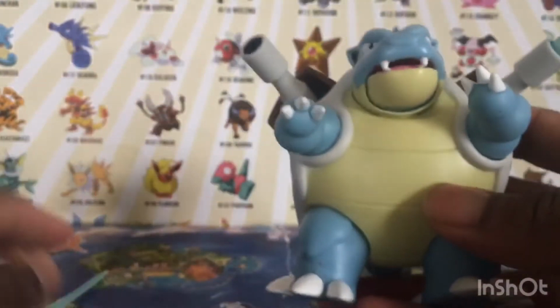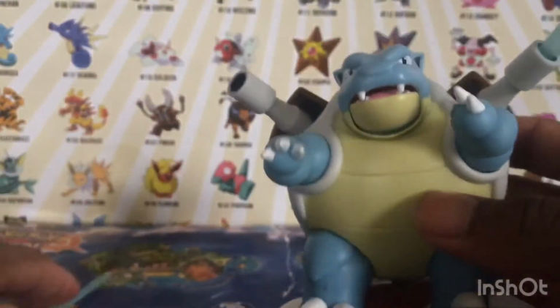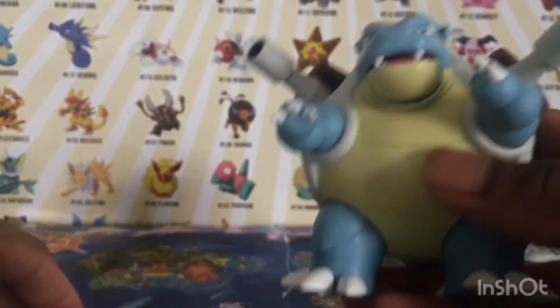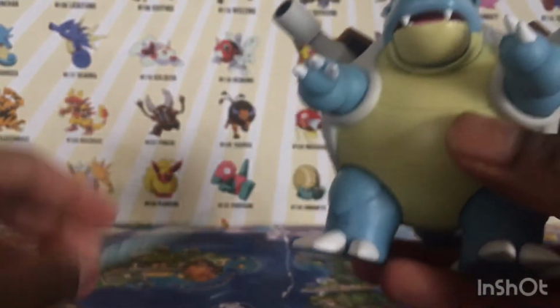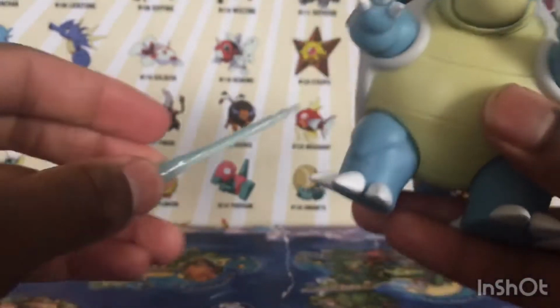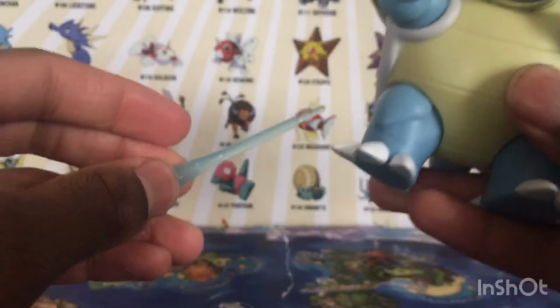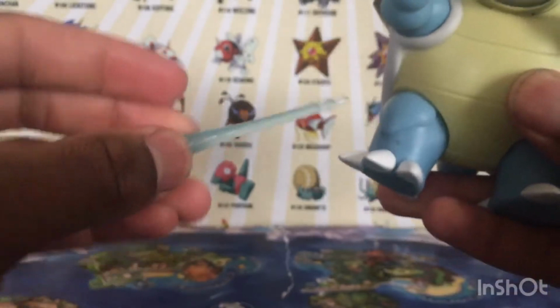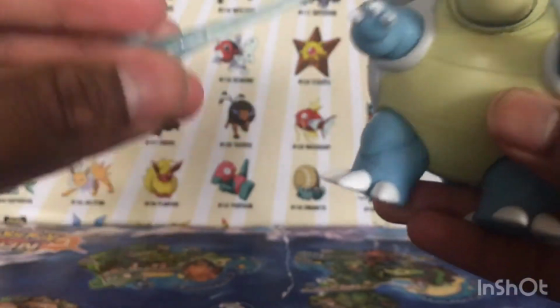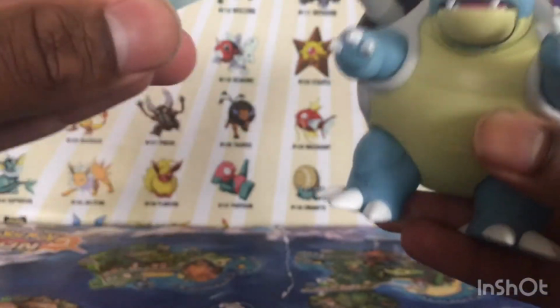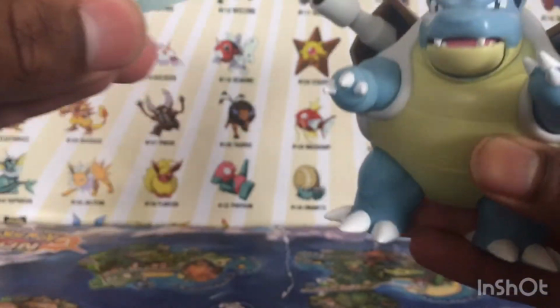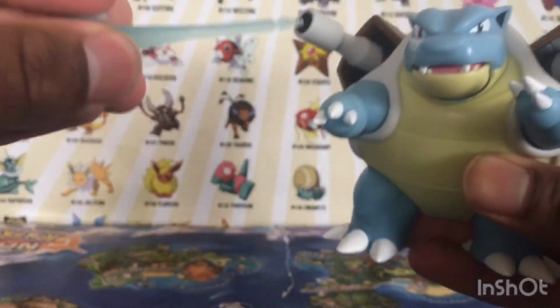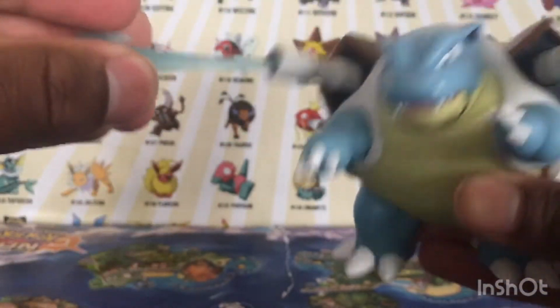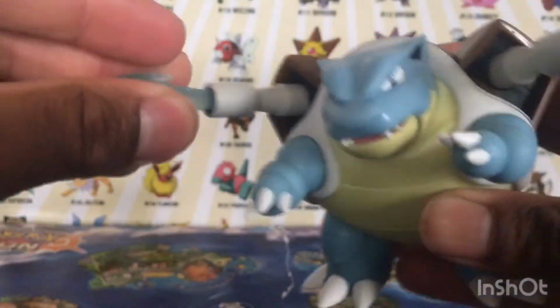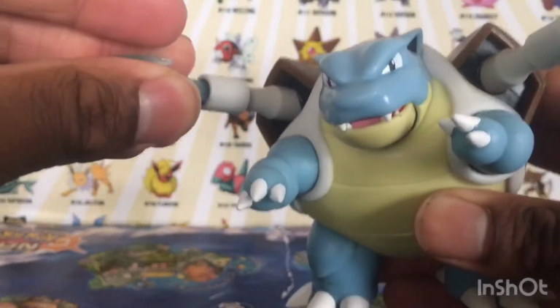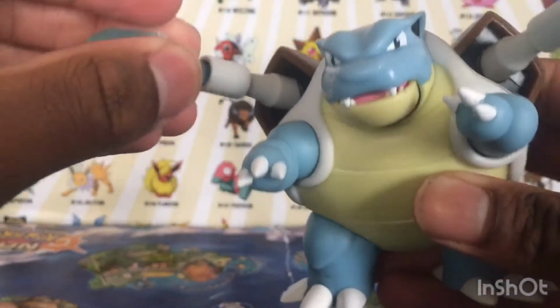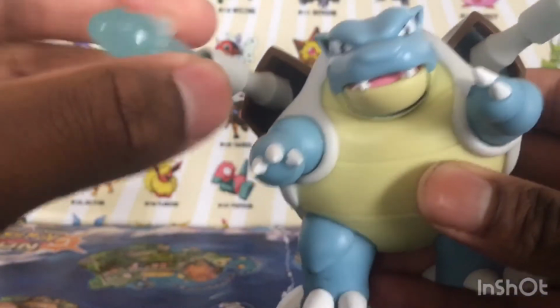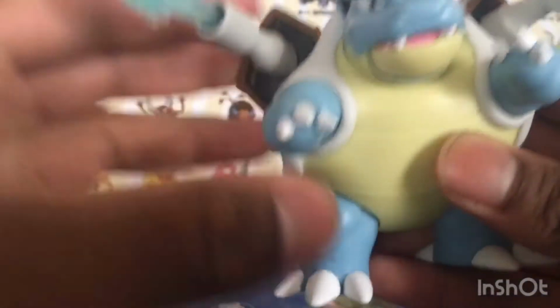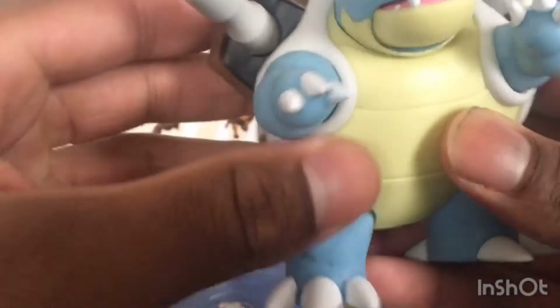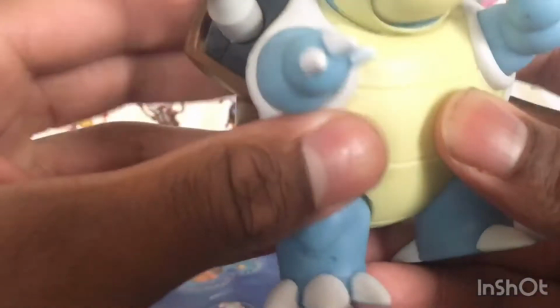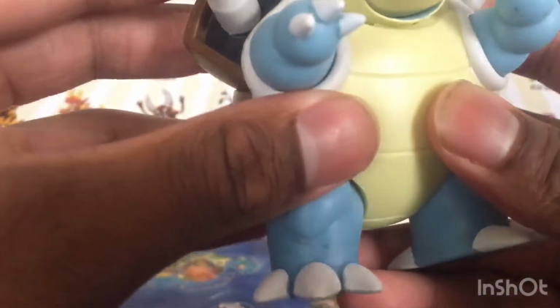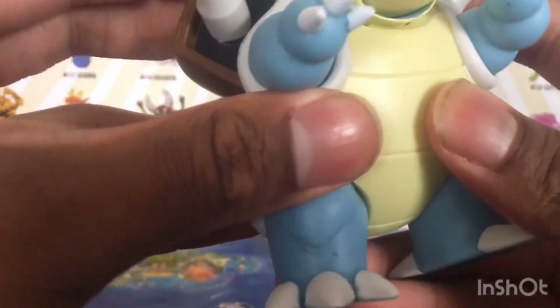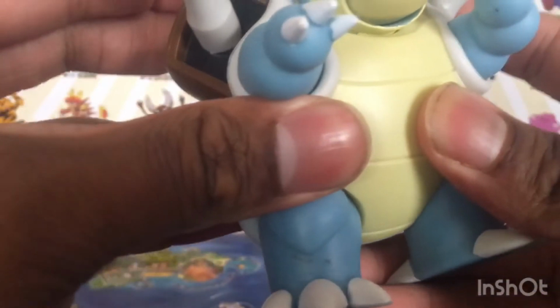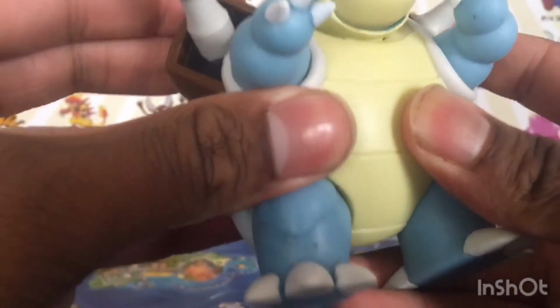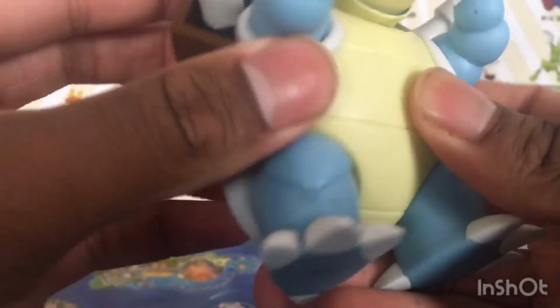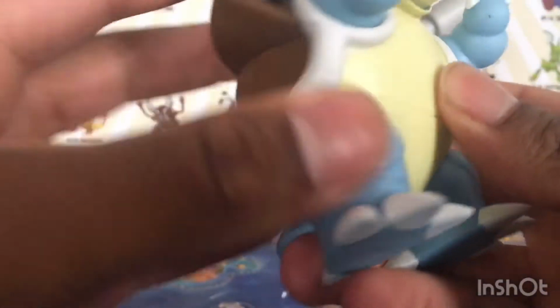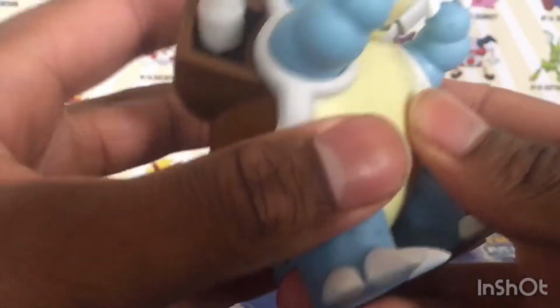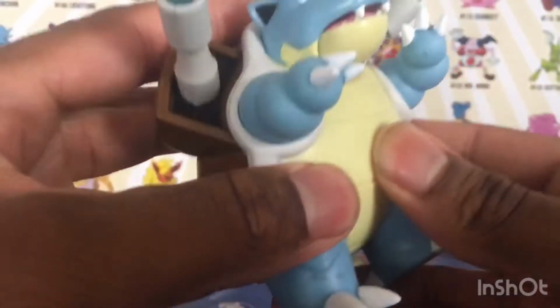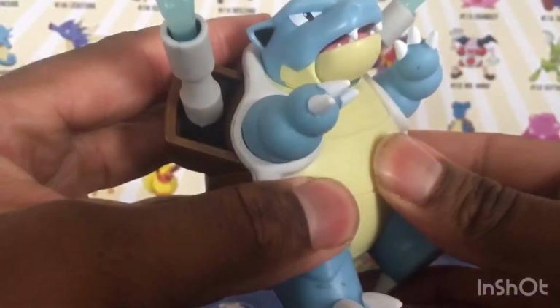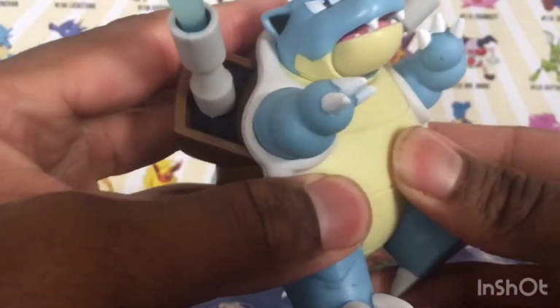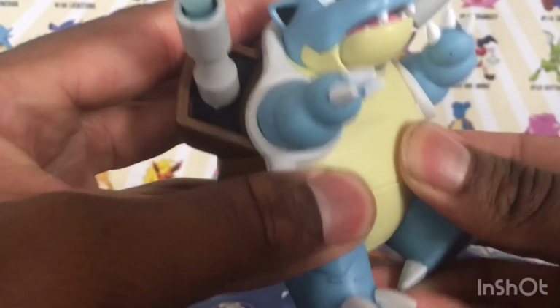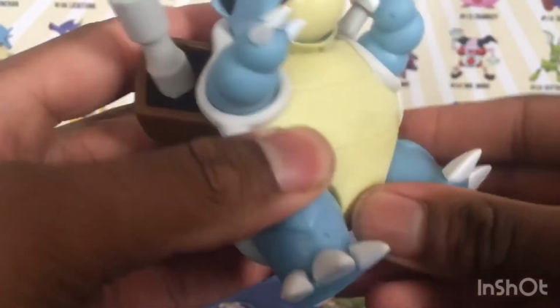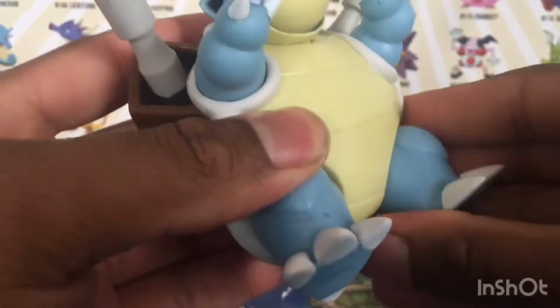Let's see if I can put it in here. I'm not sure how to do this - do you hold it down?